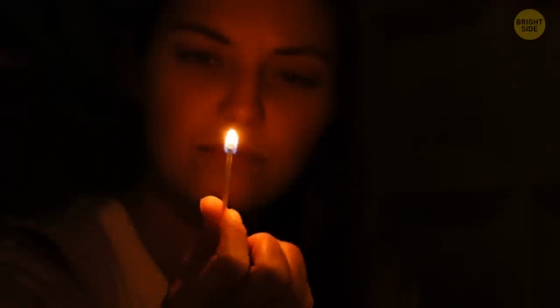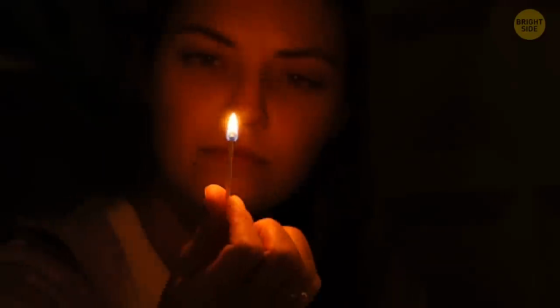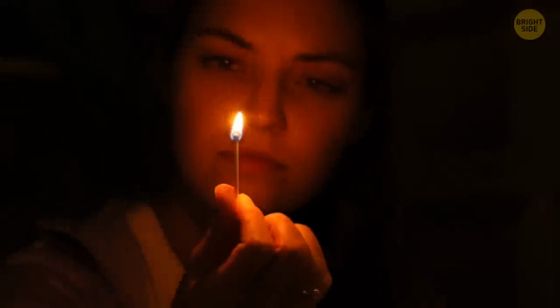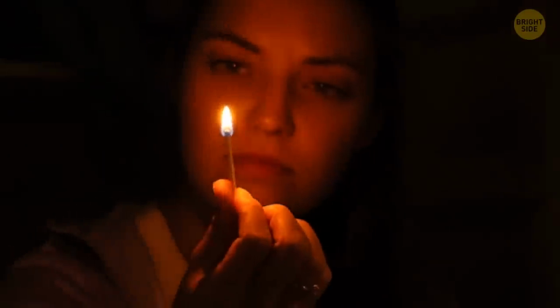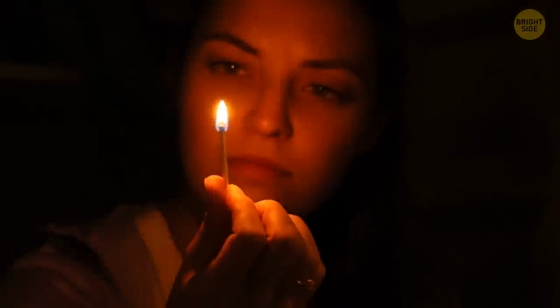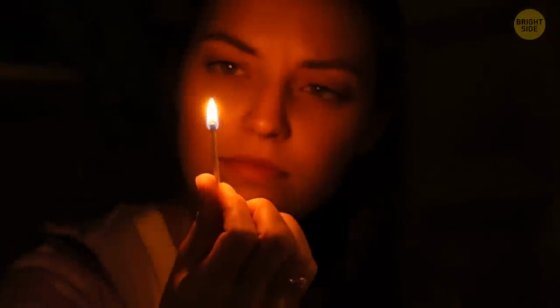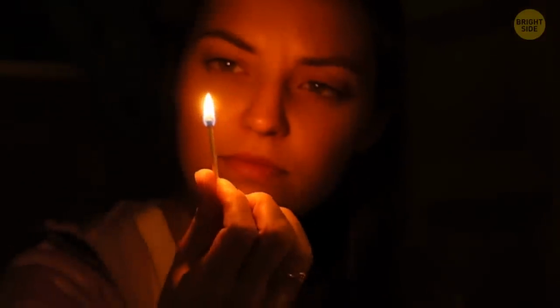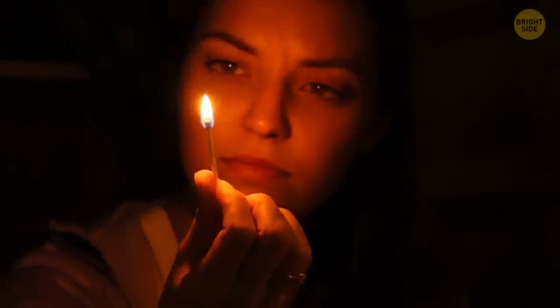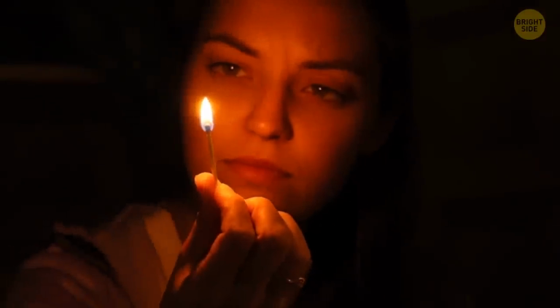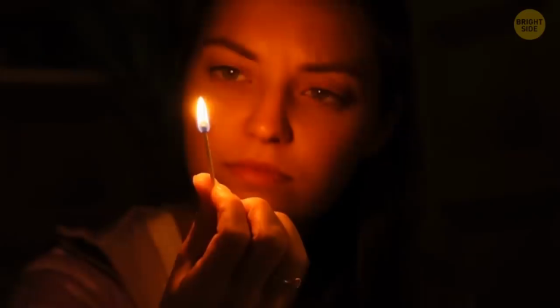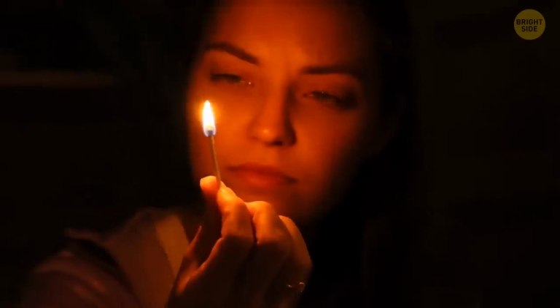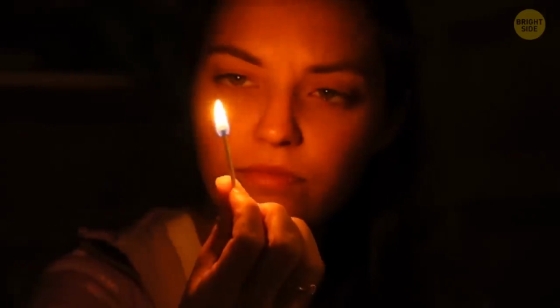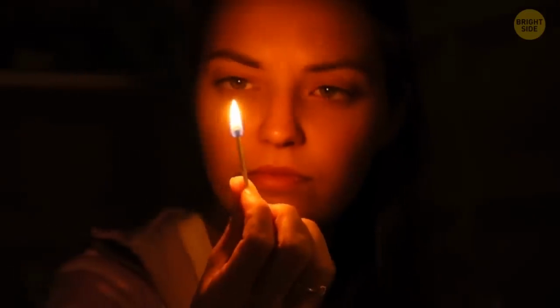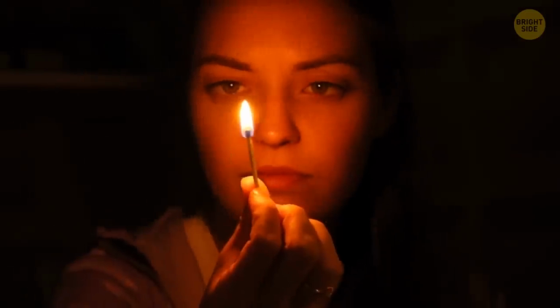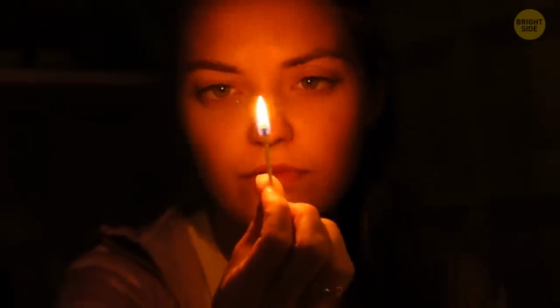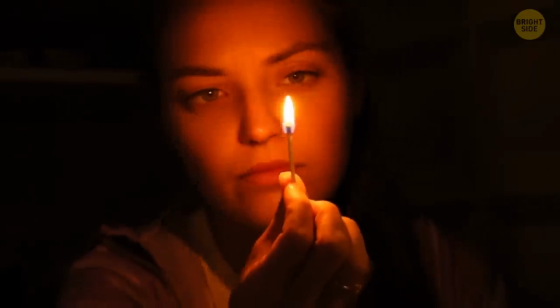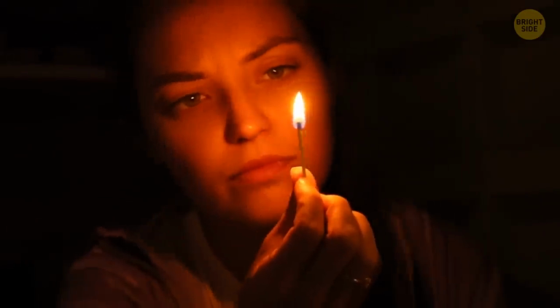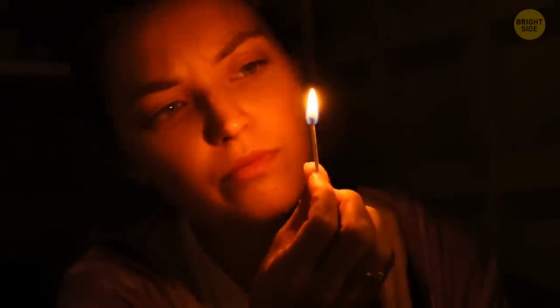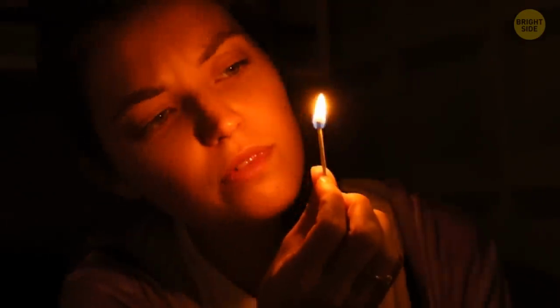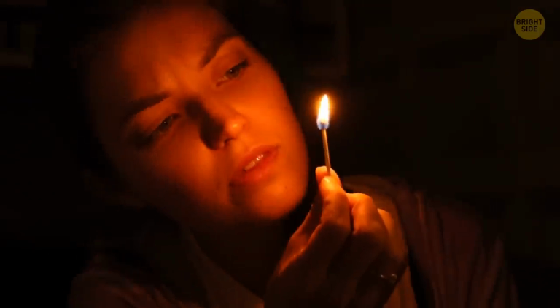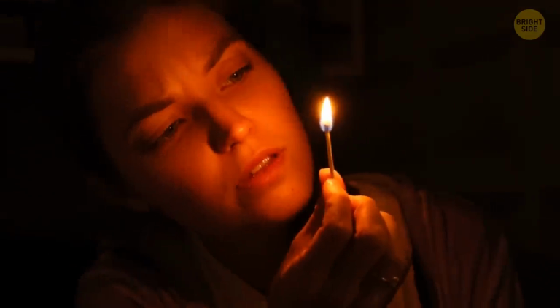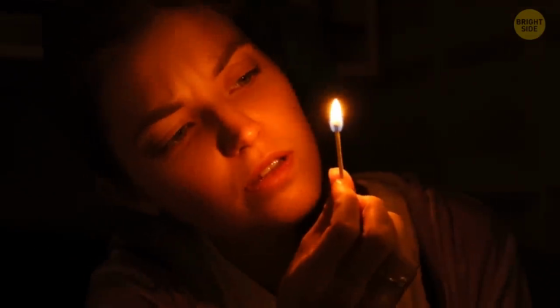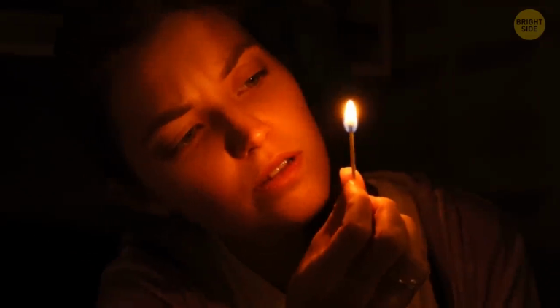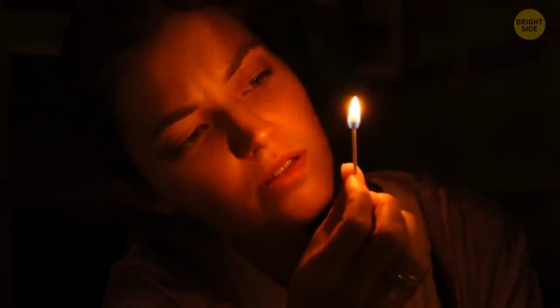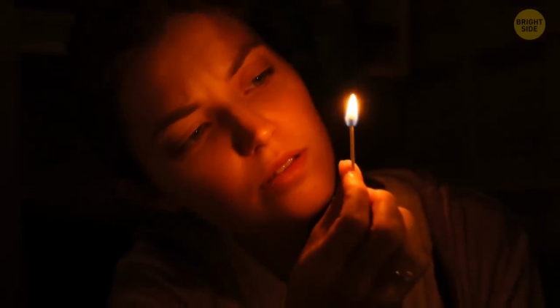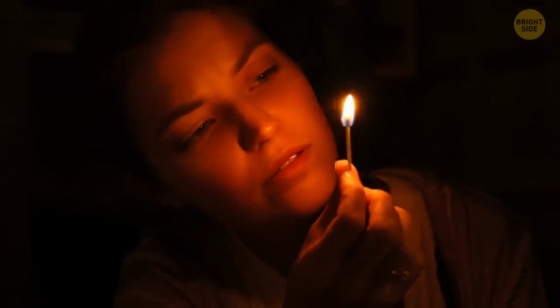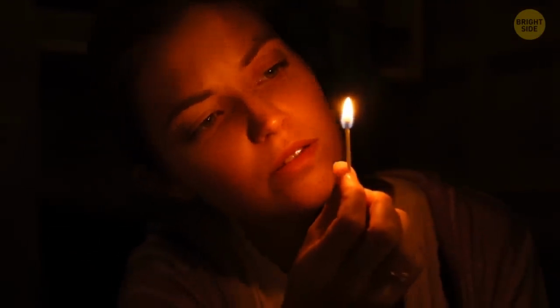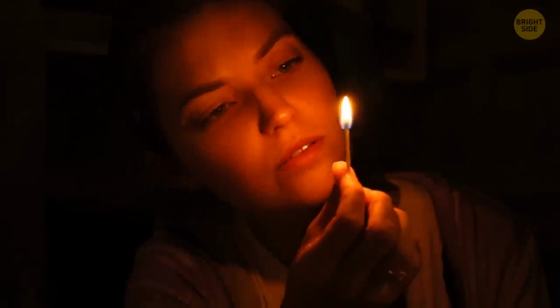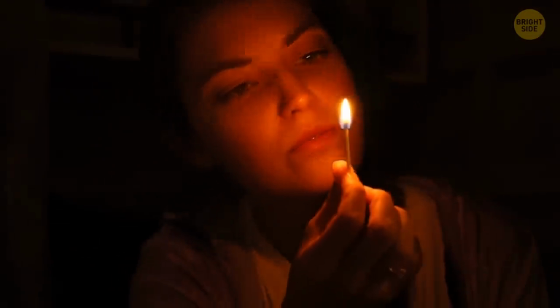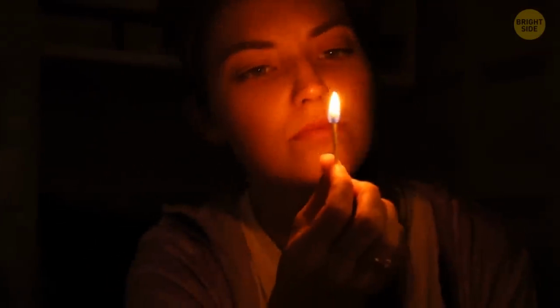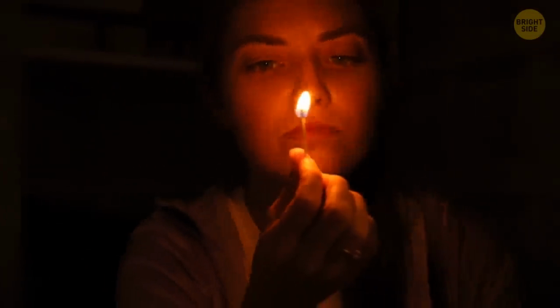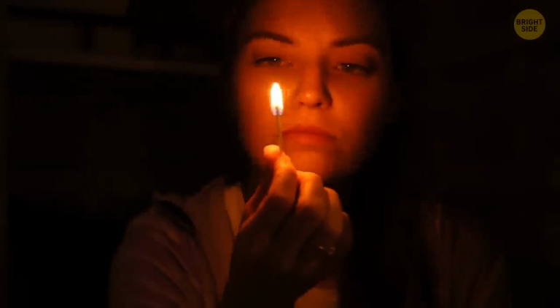By the way, when you light up a matchstick or a candle in a dark room, the flames don't have shadows. Did you know that?